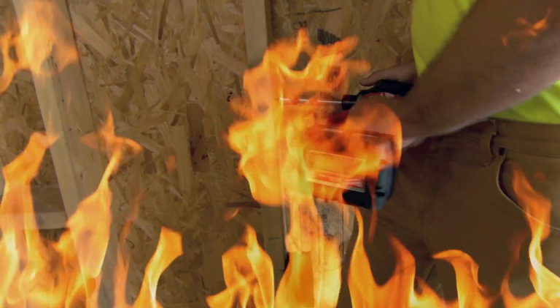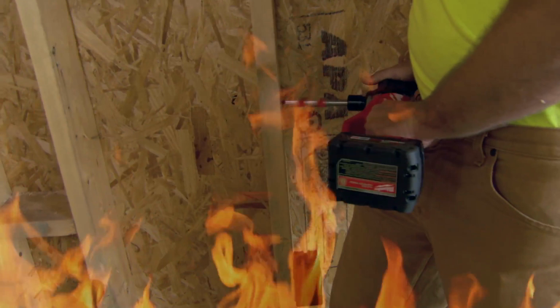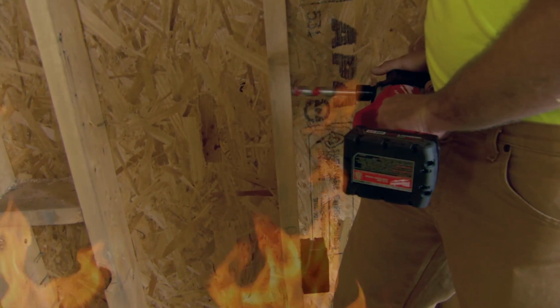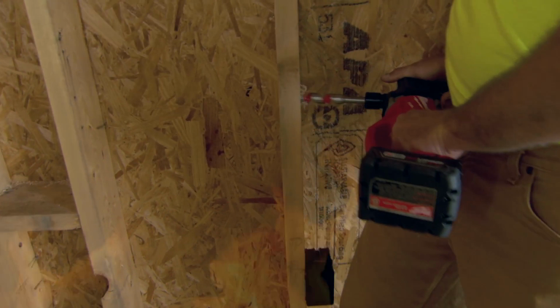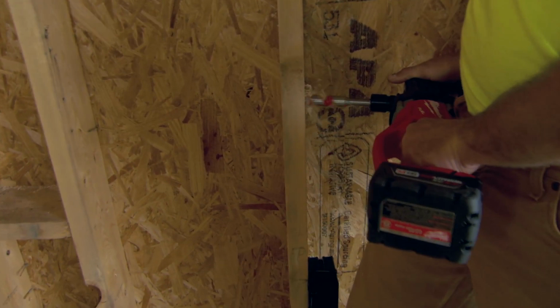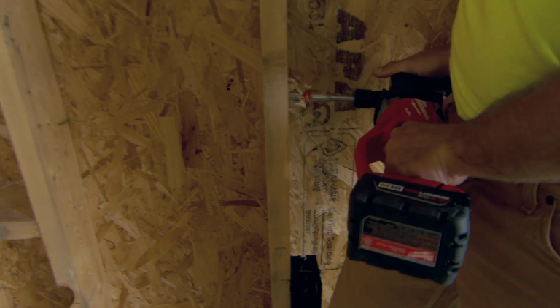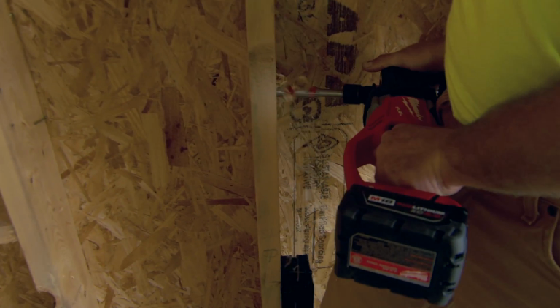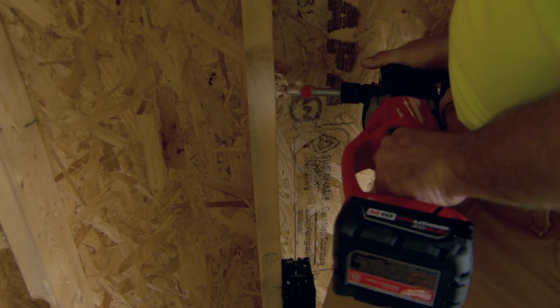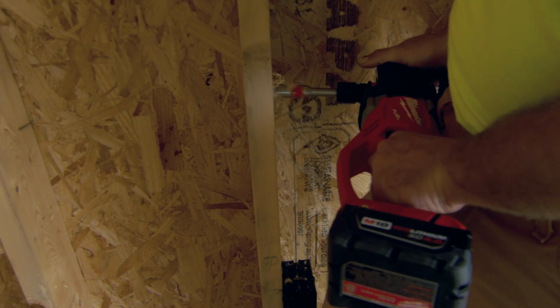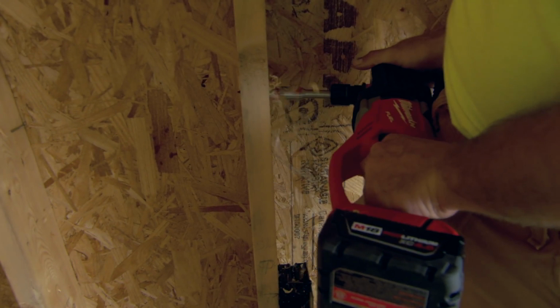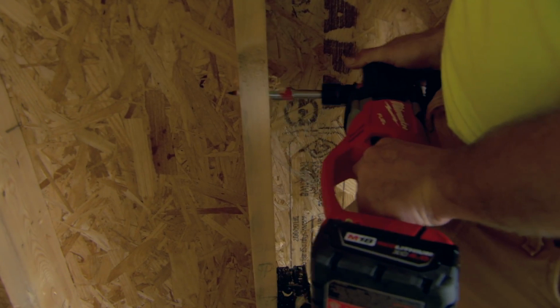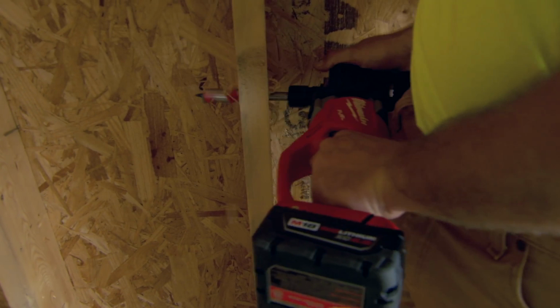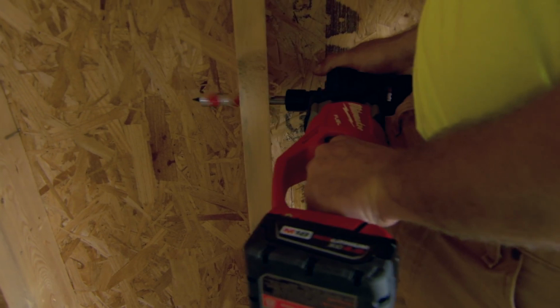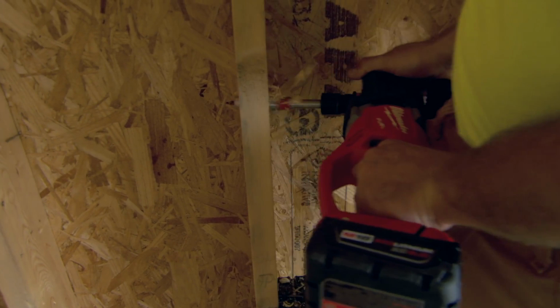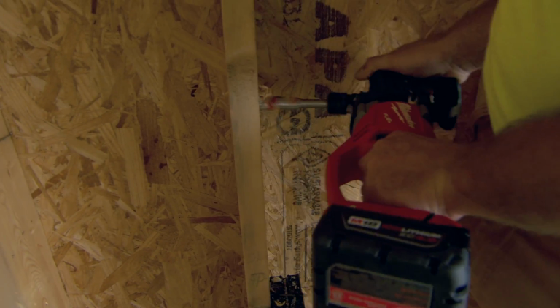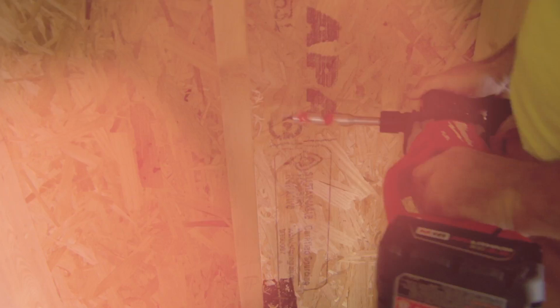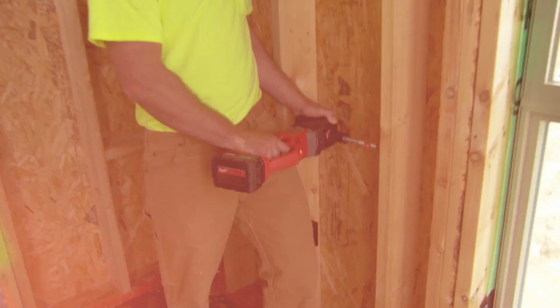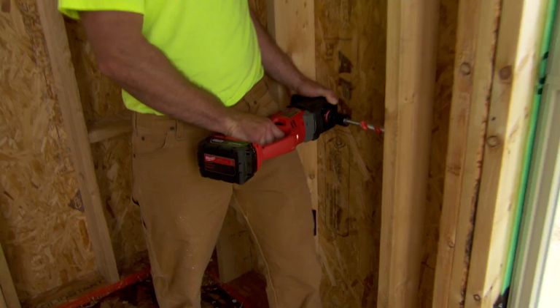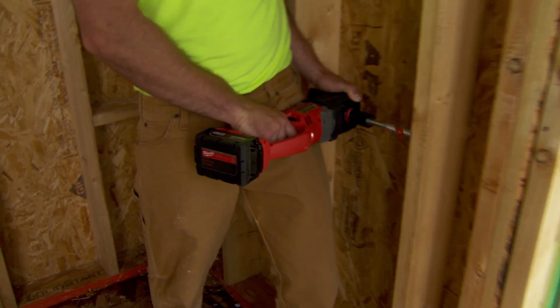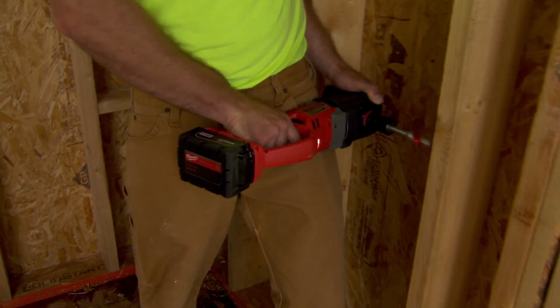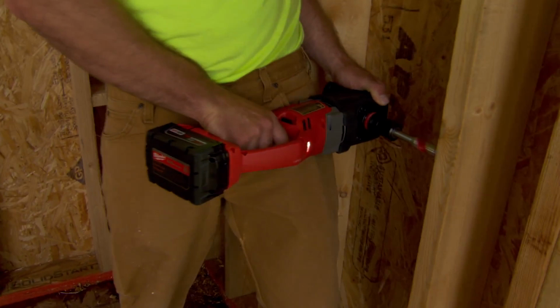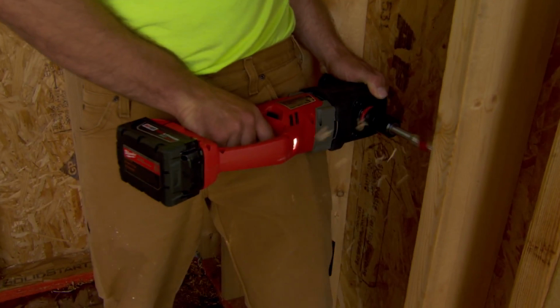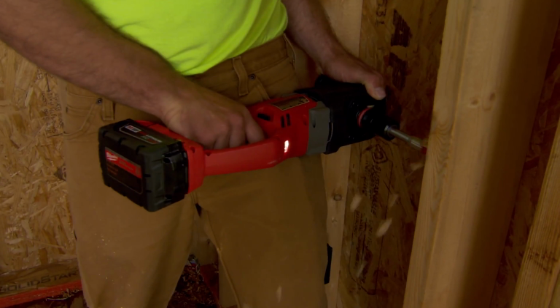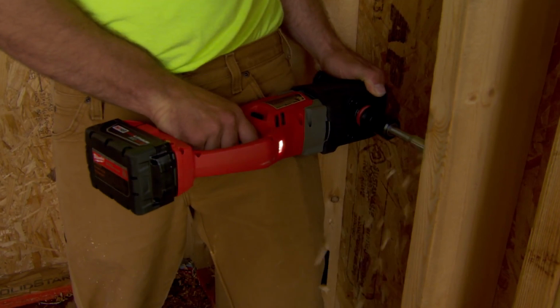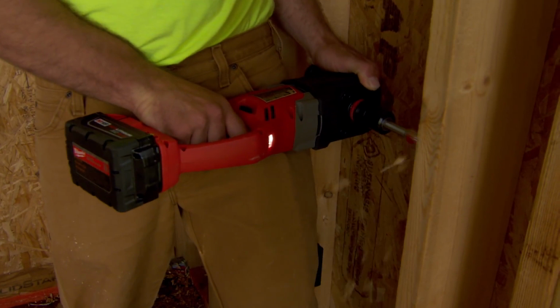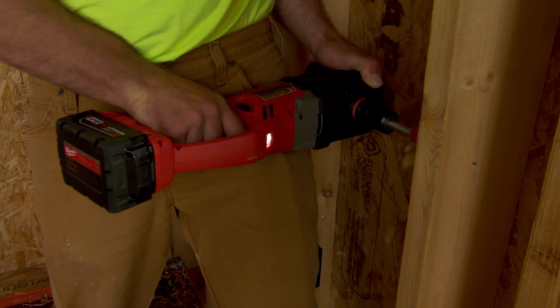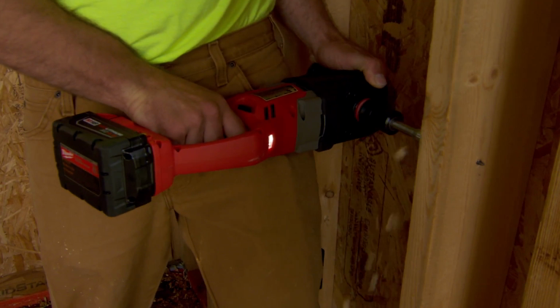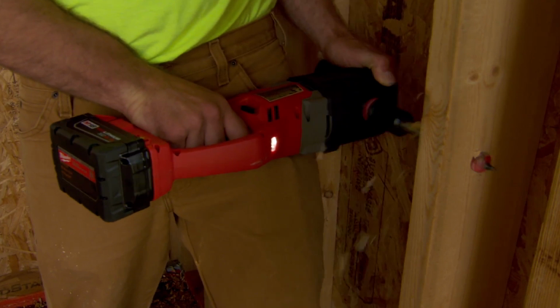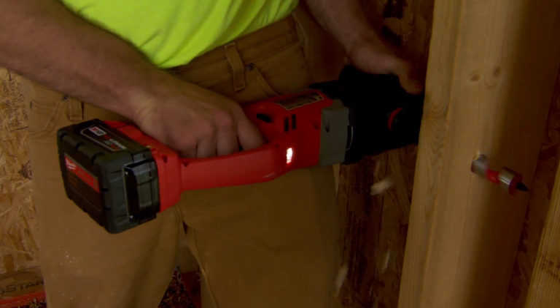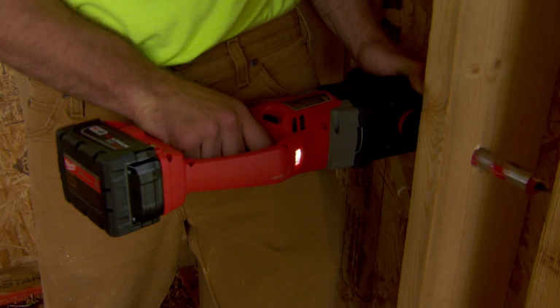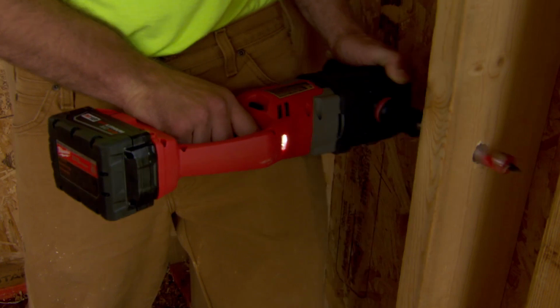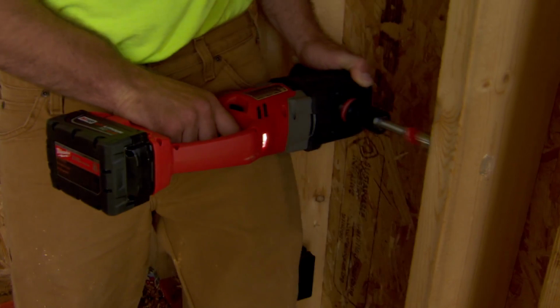It's smaller, it's more compact, you can carry it around. It was just easier to use and I felt like I had a lot more control than the corded ones.